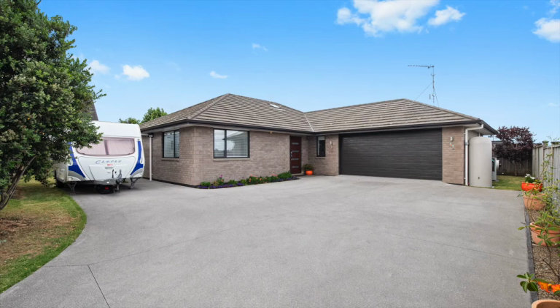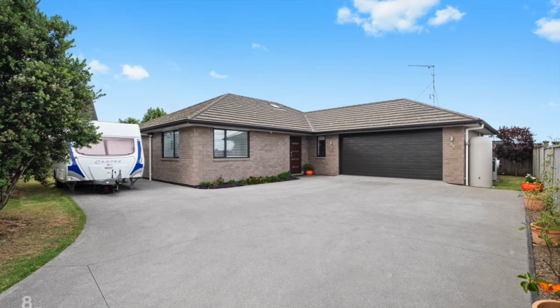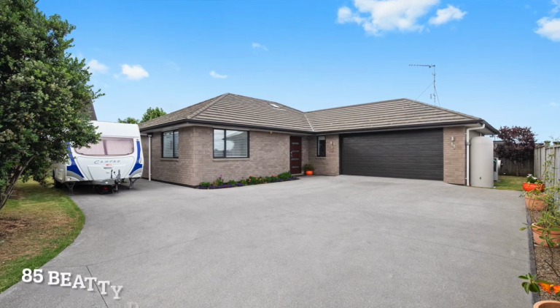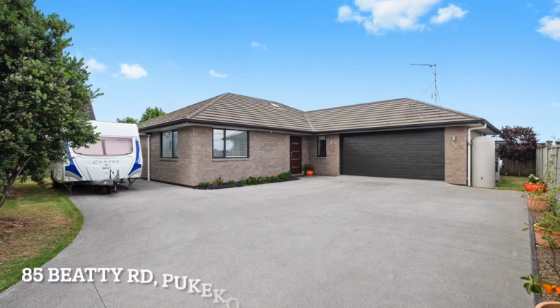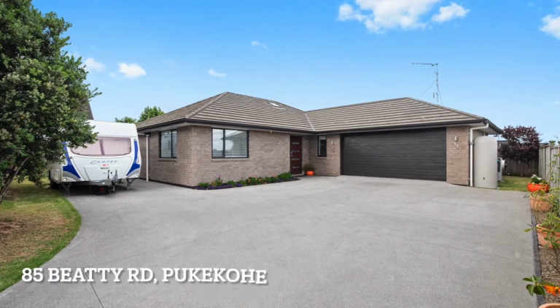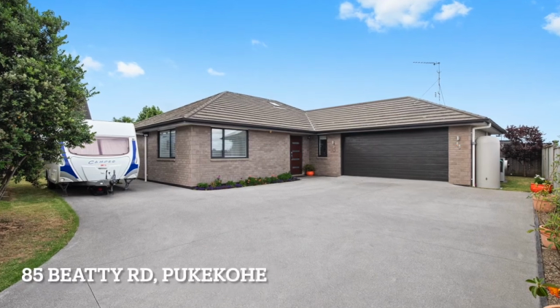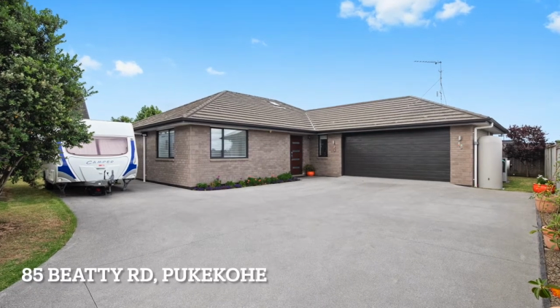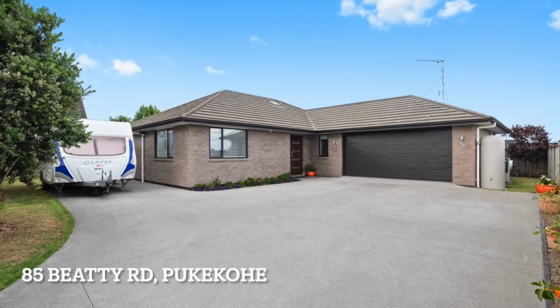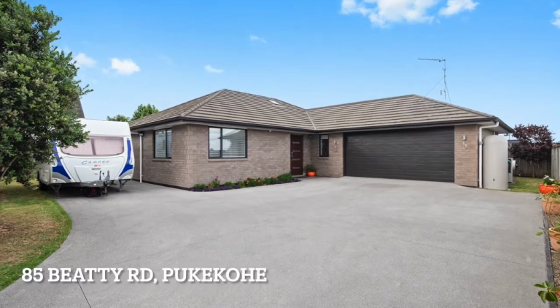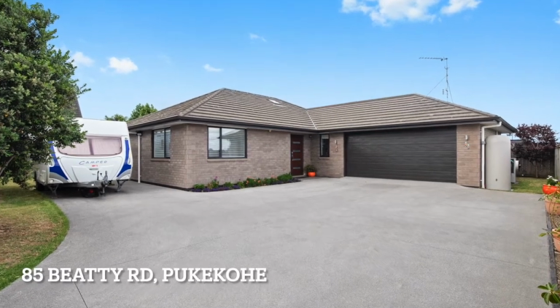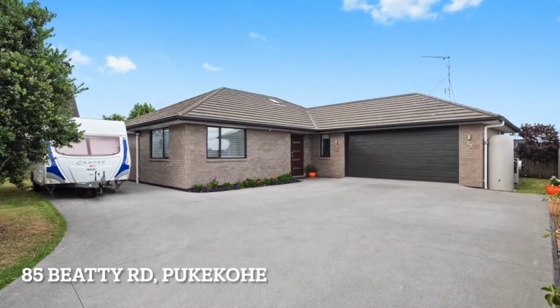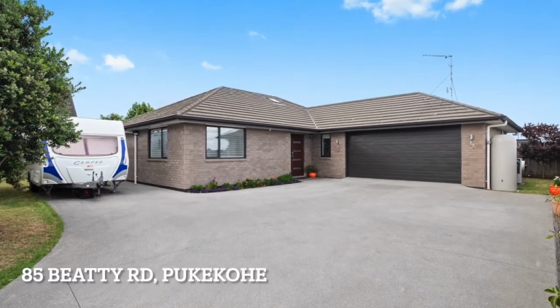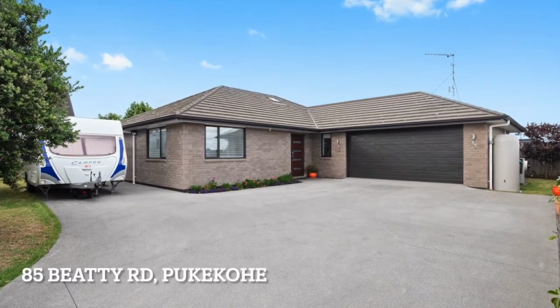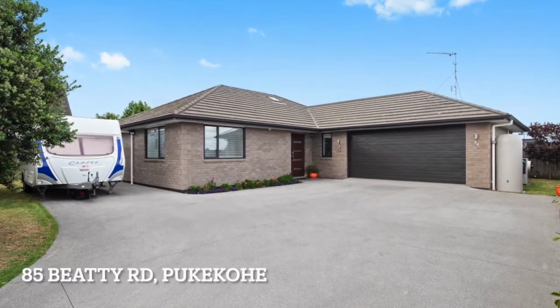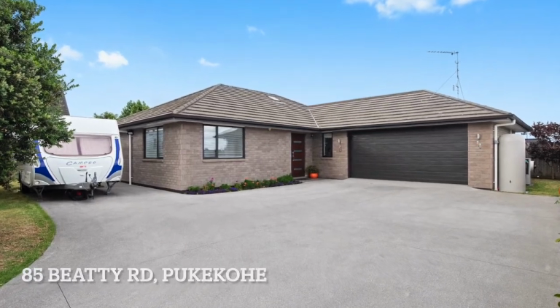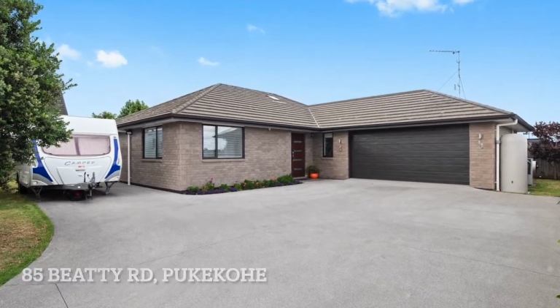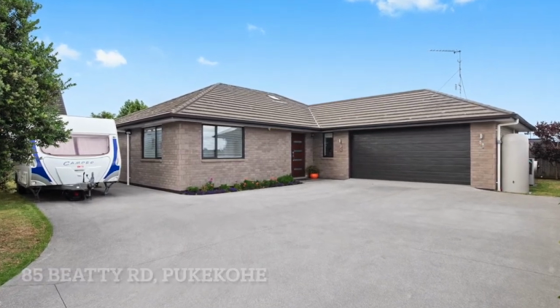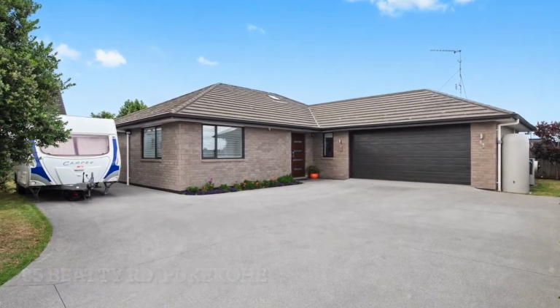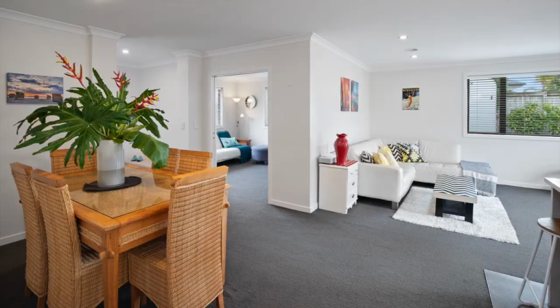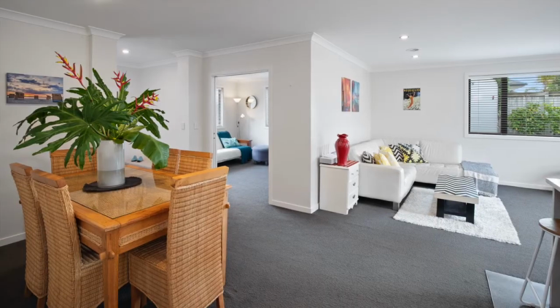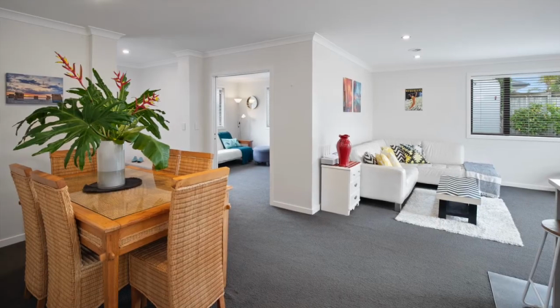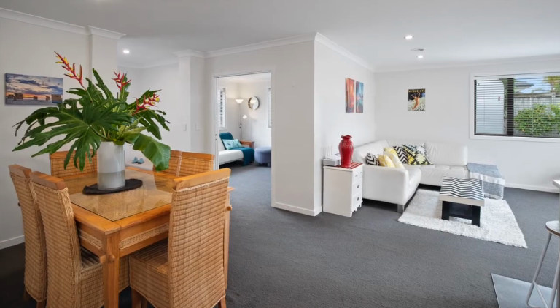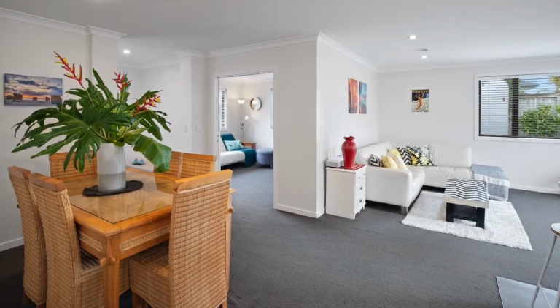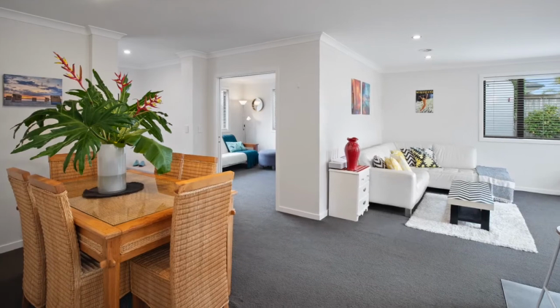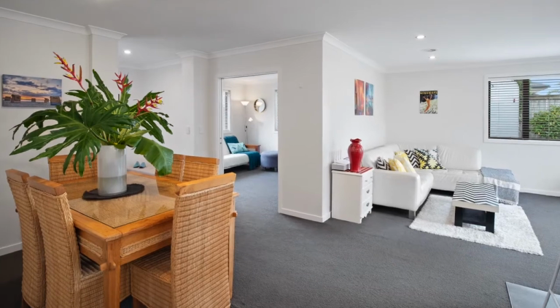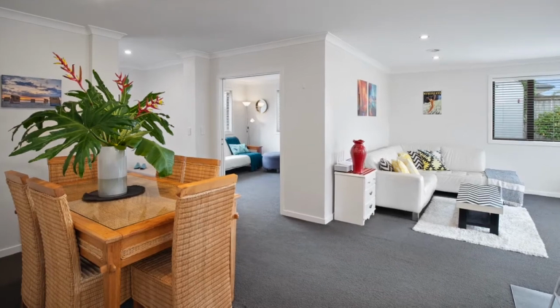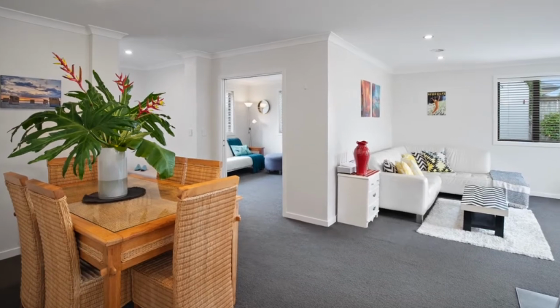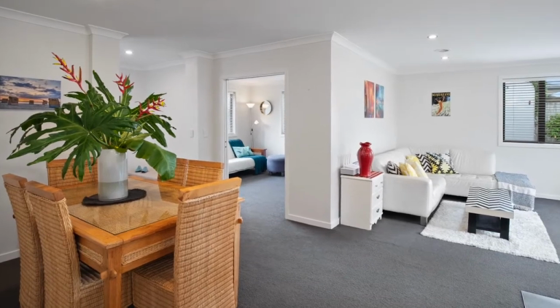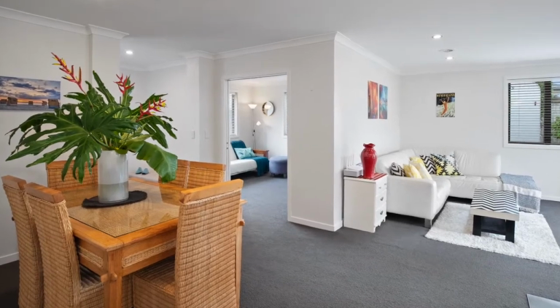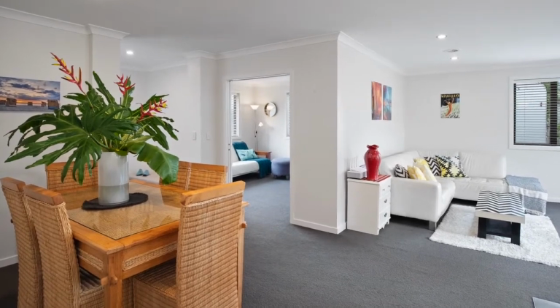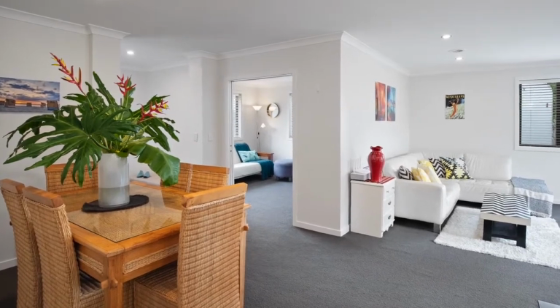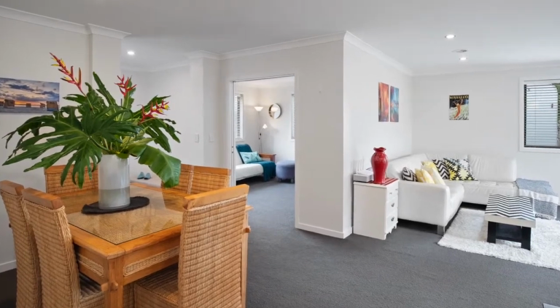Welcome to 85 Beatey Road, Pukekoe. This family is ready to move — they are packed and waiting for offers.